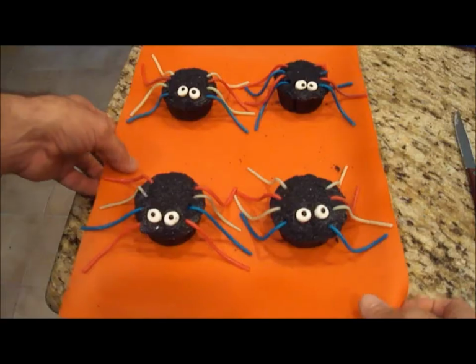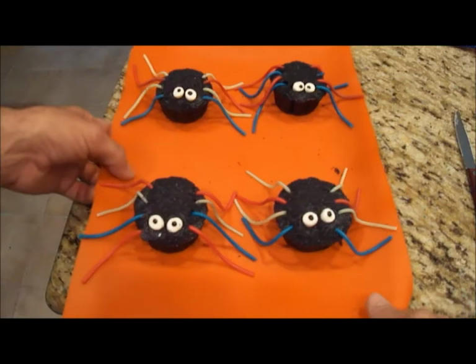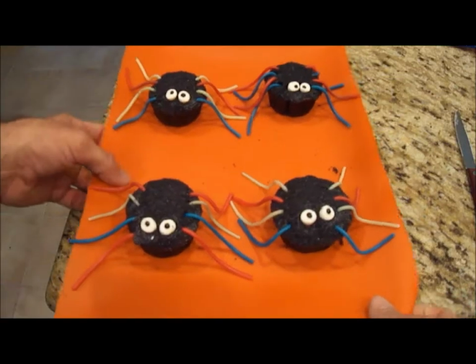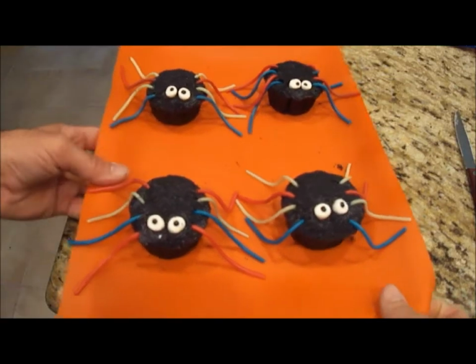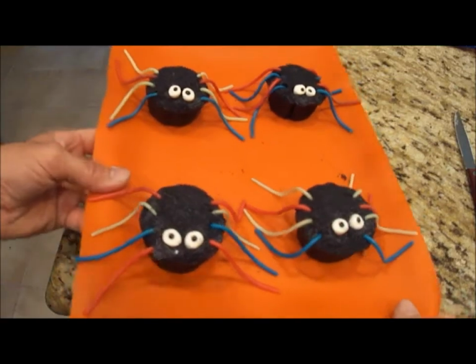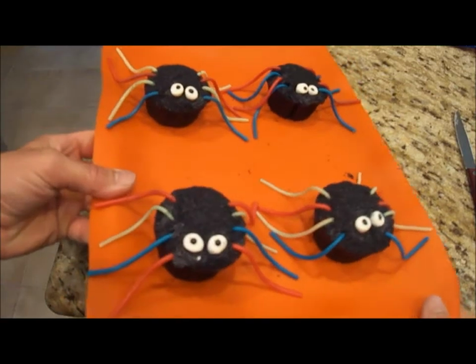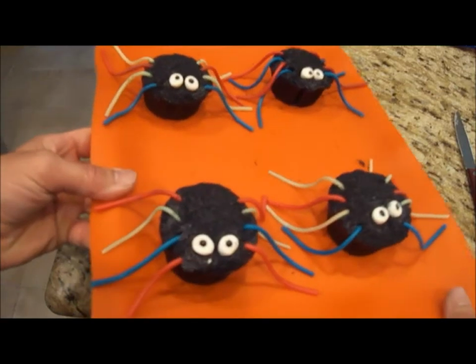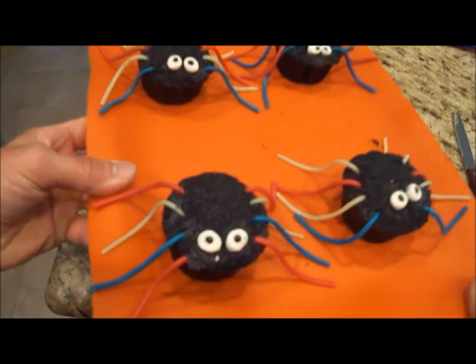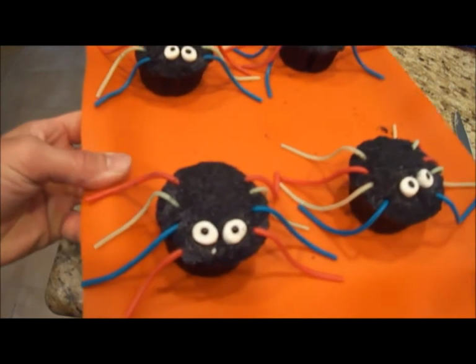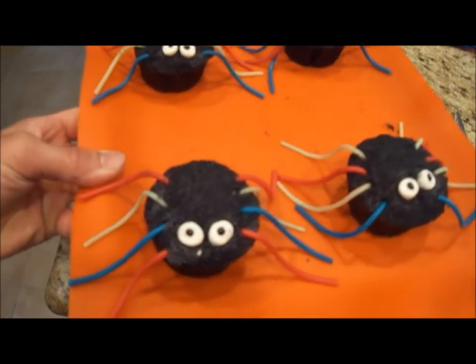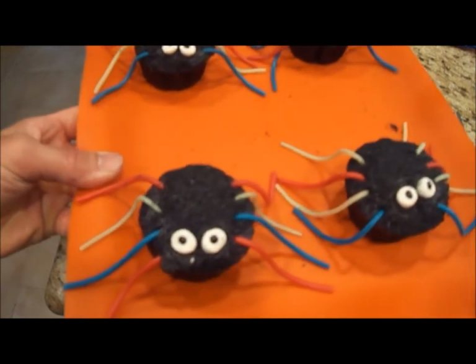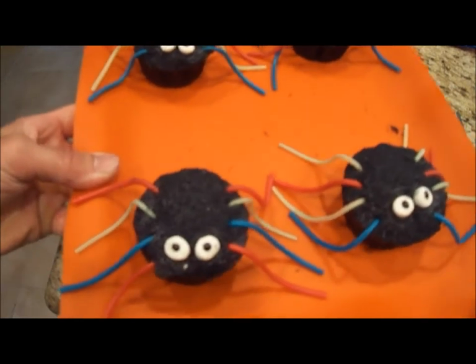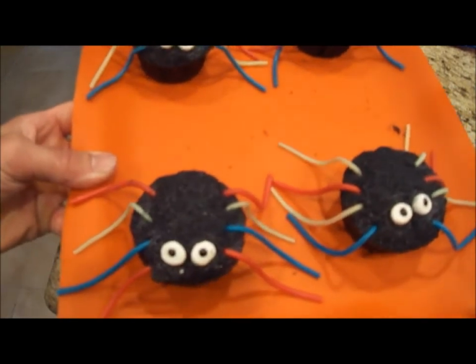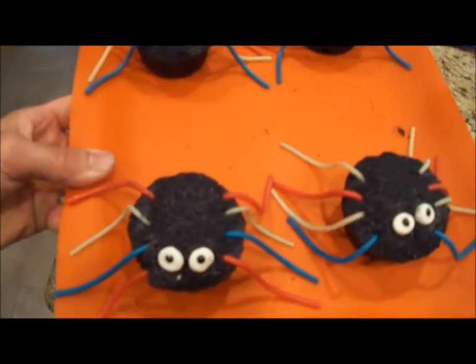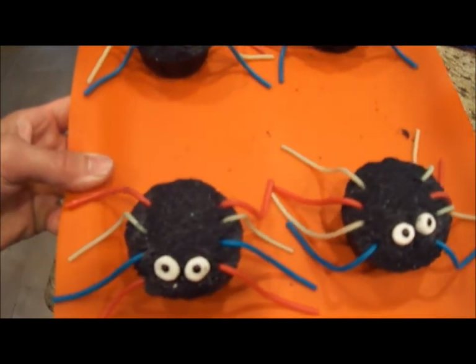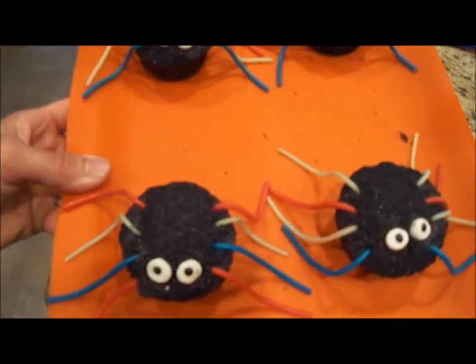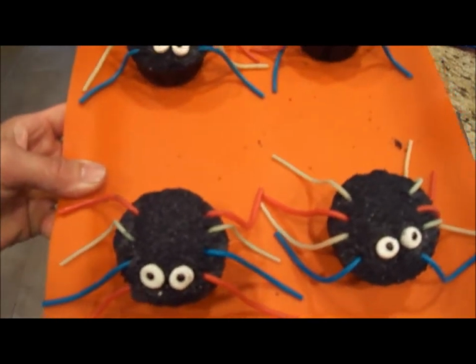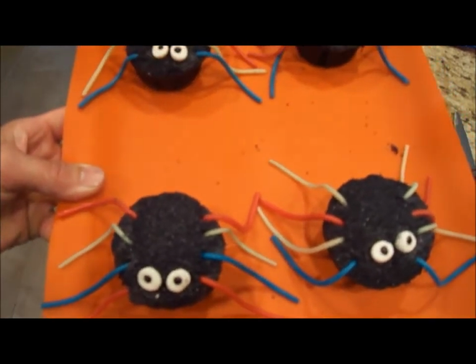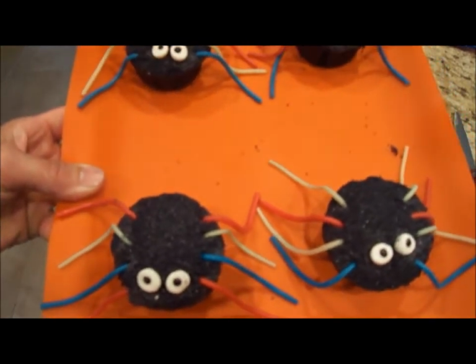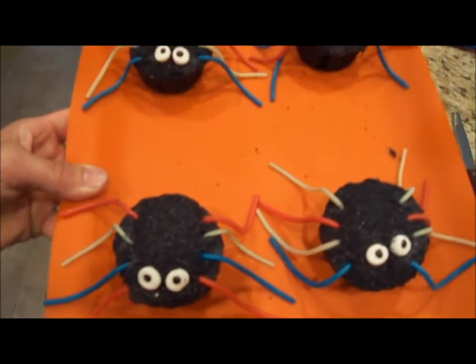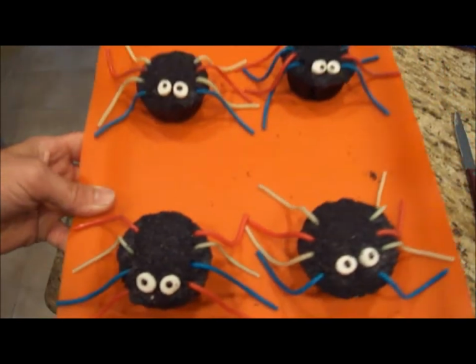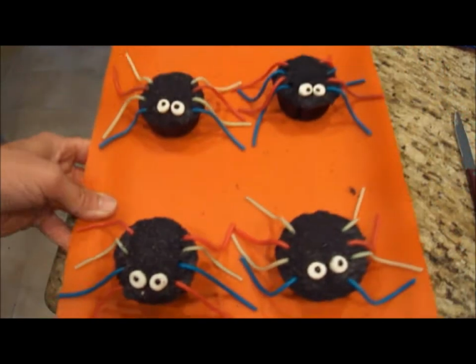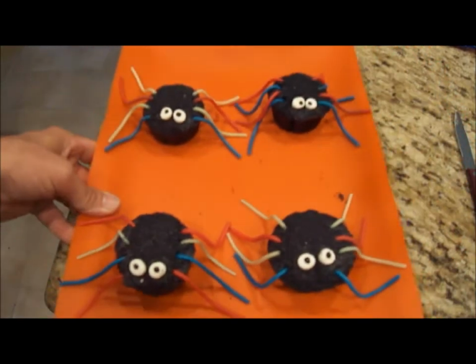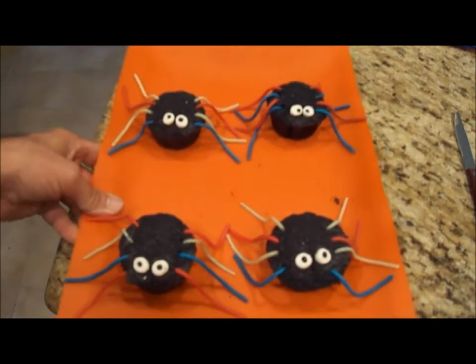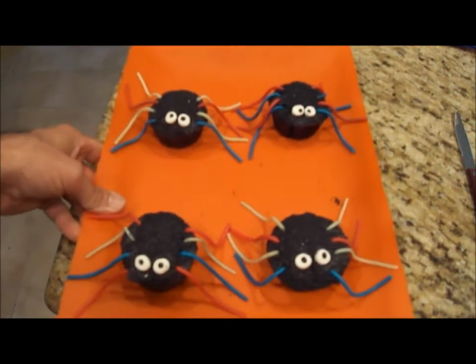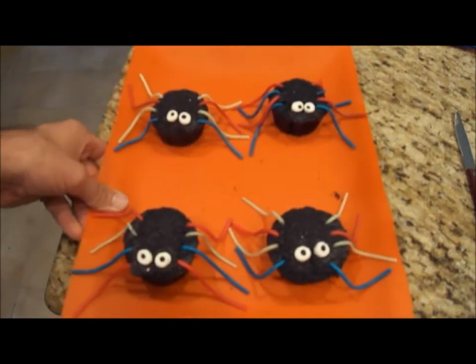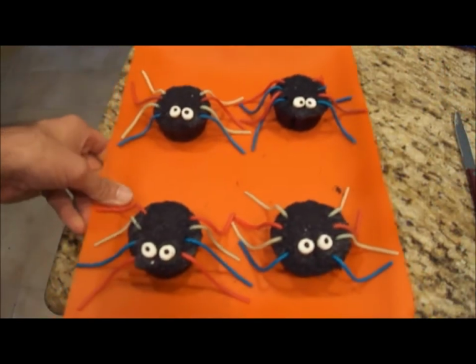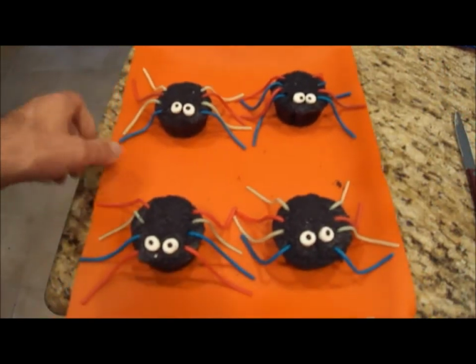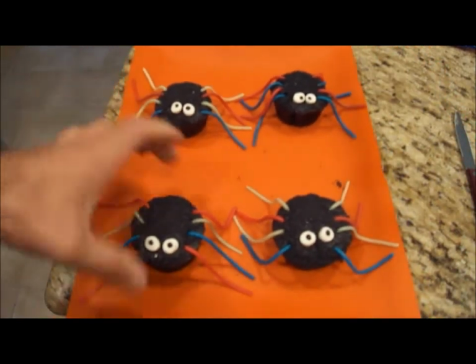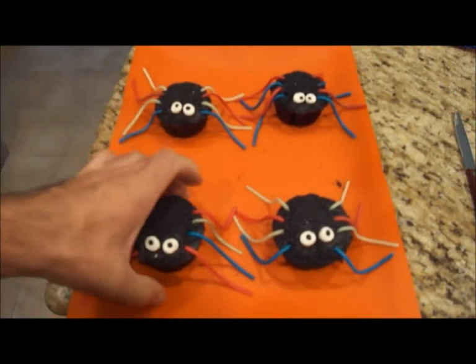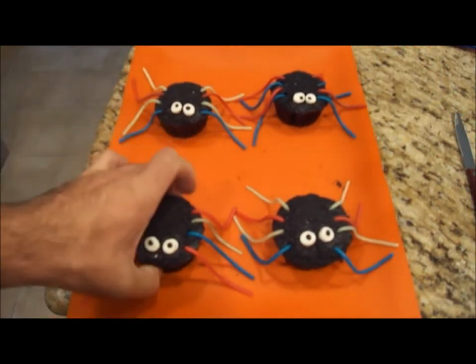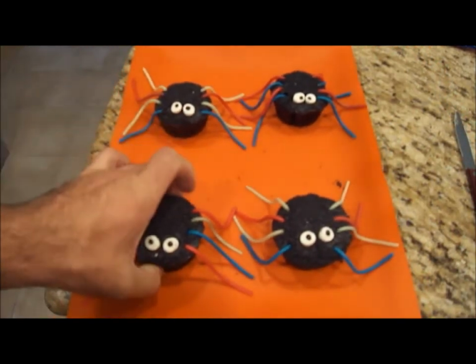Stay with me and see how to make these delicious spider cupcakes. Fun and perfect for Halloween parties.